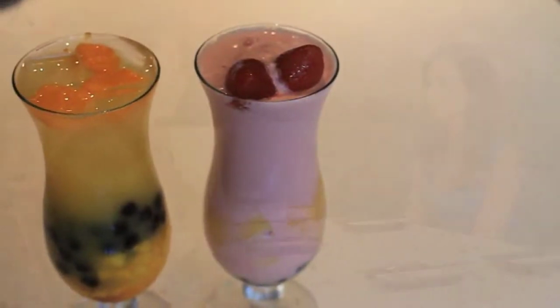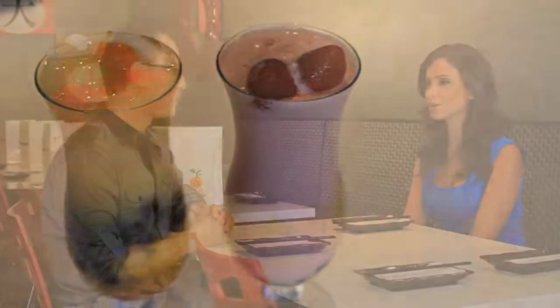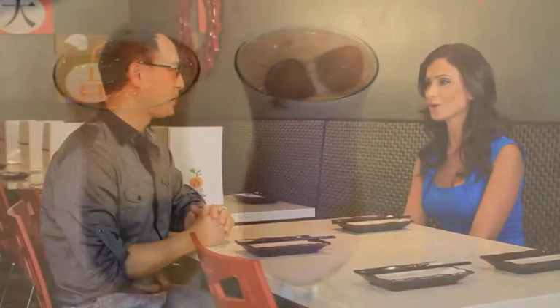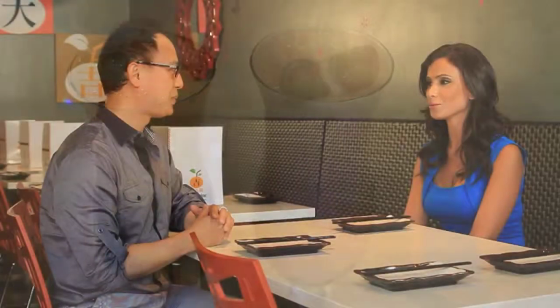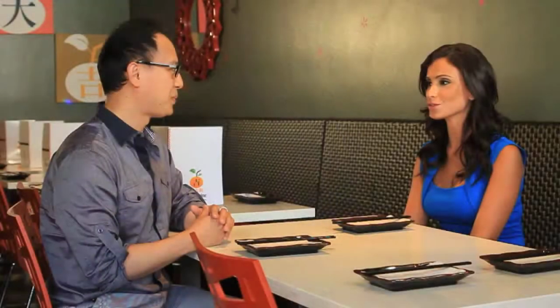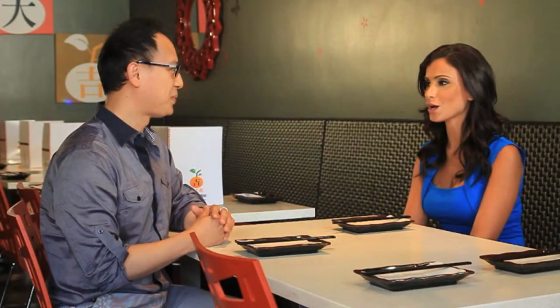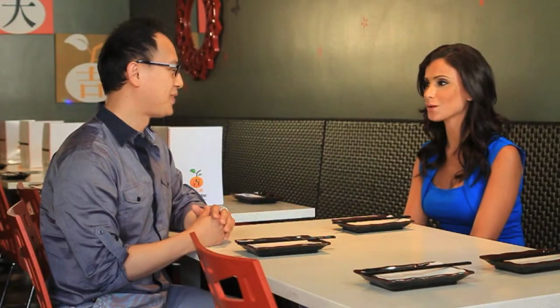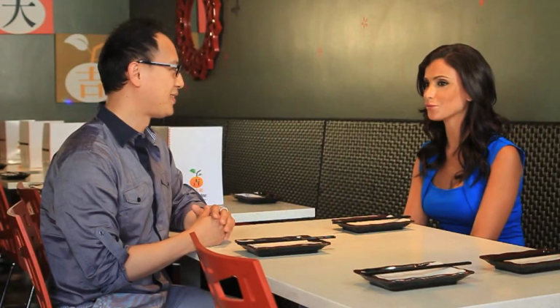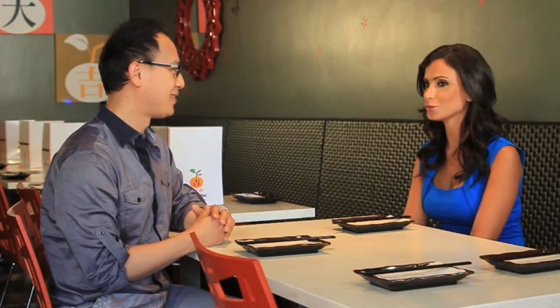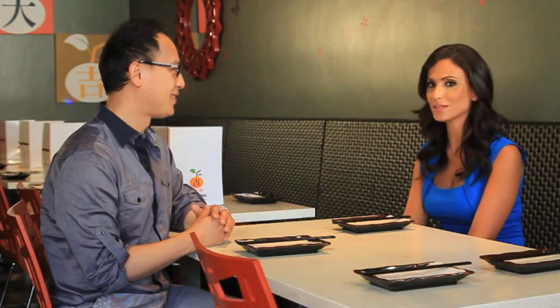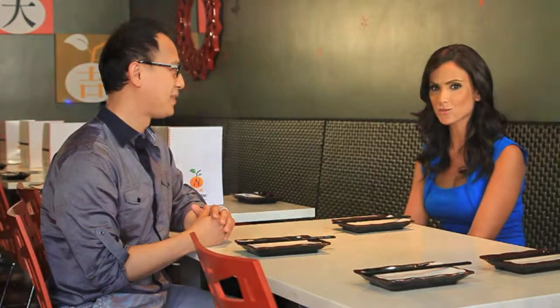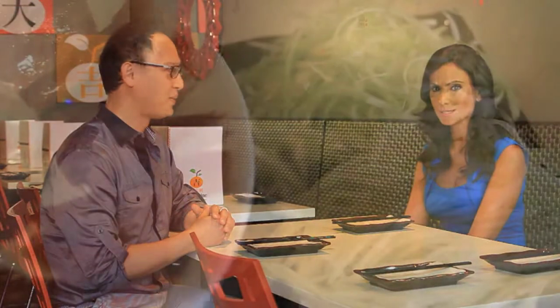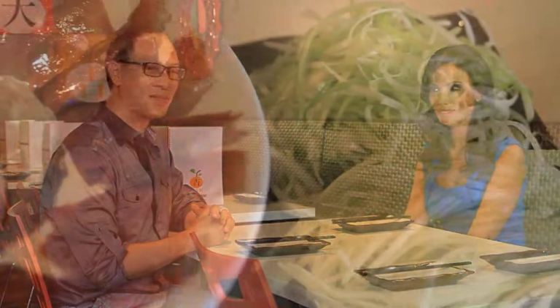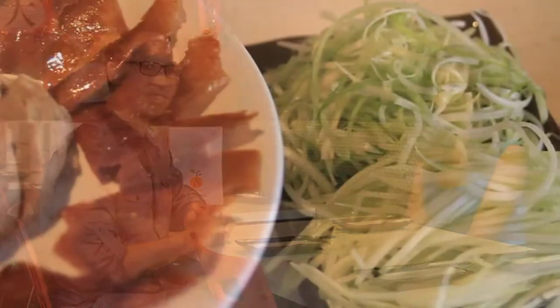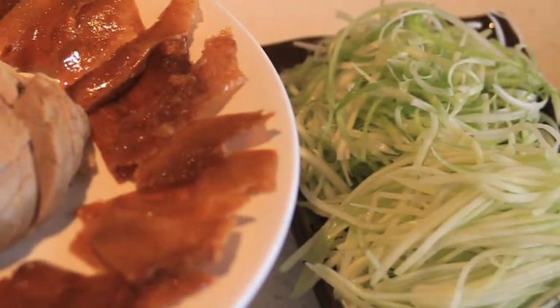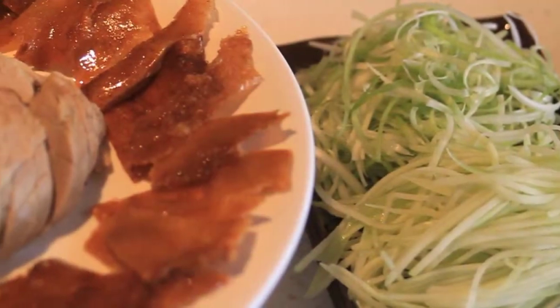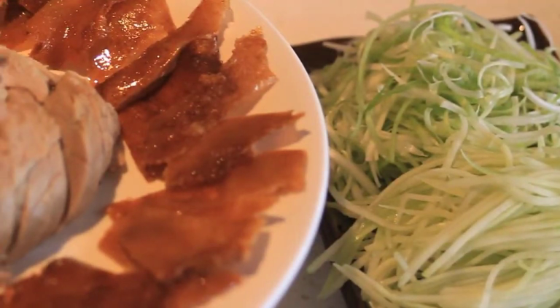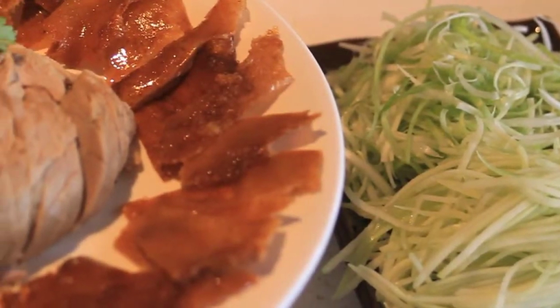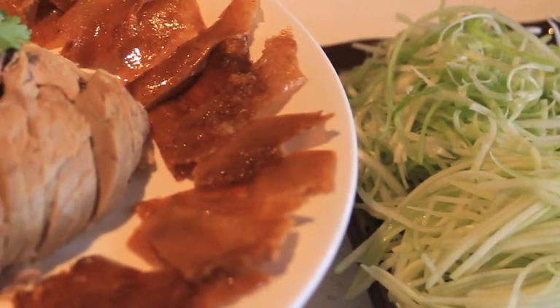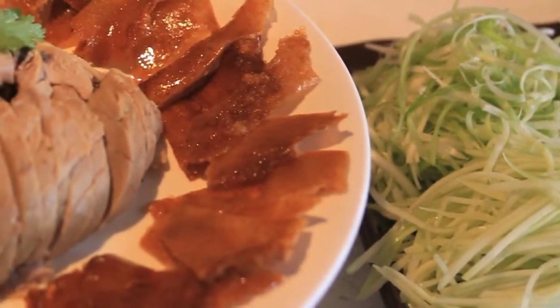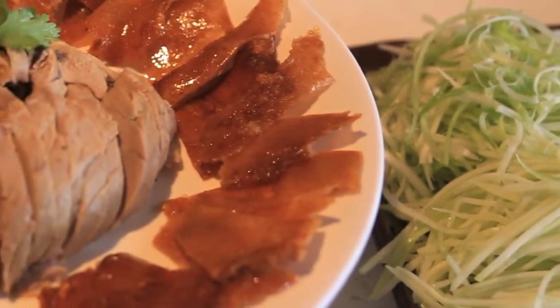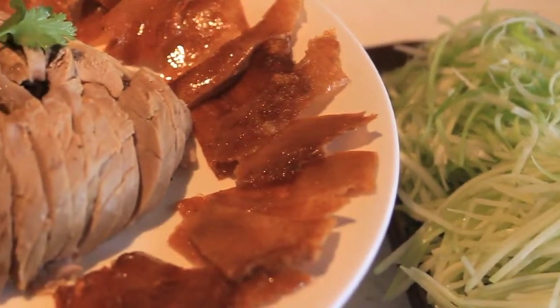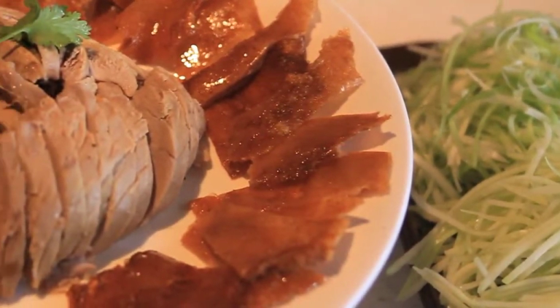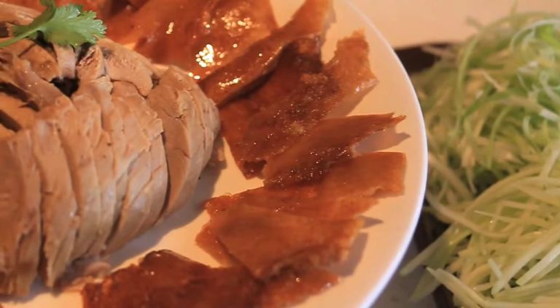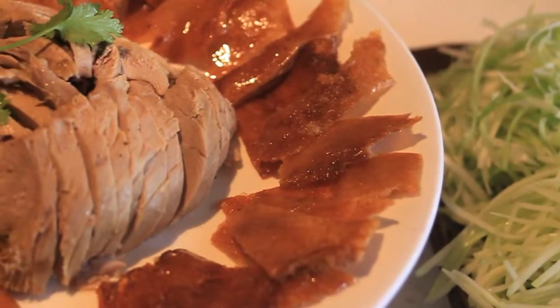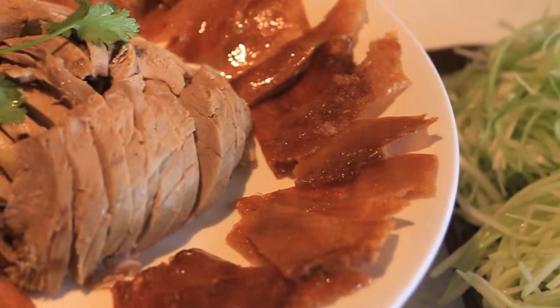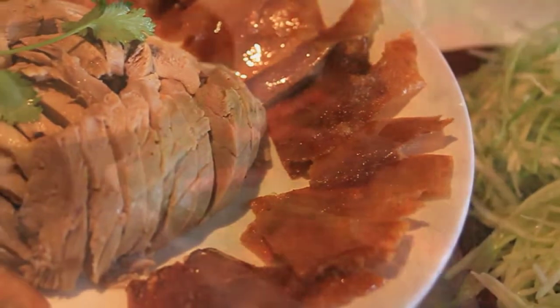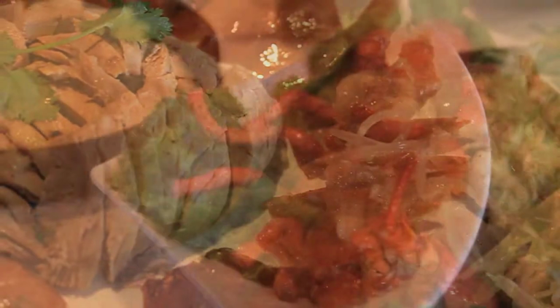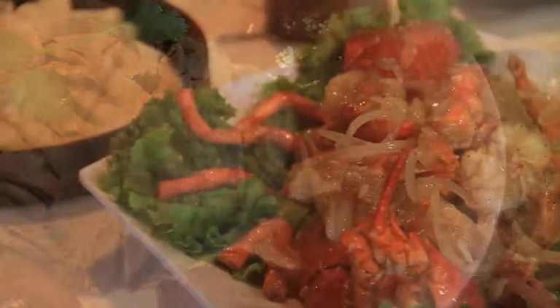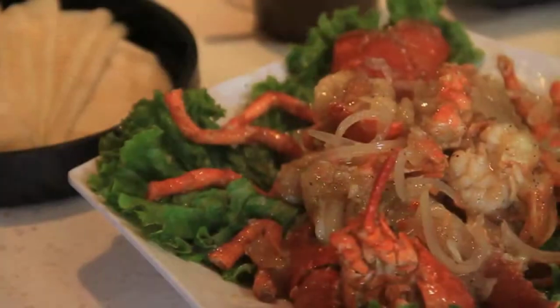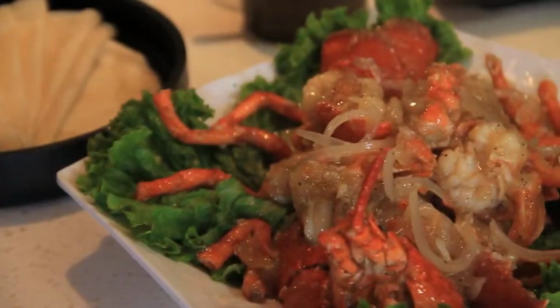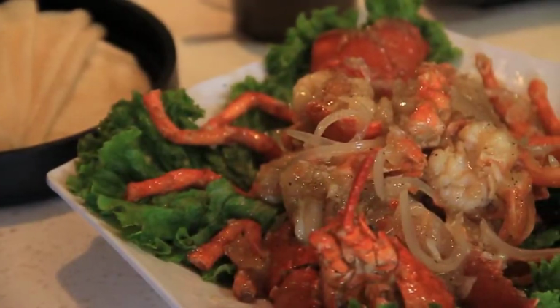I'm getting a little hungry with all this talk about the food. Do we get to try some of the dishes? Today we're going to try the traditional Peking duck and the truffle oil lobster.